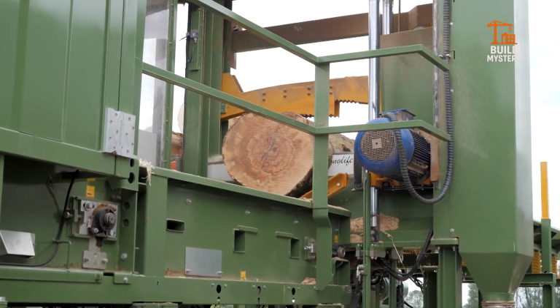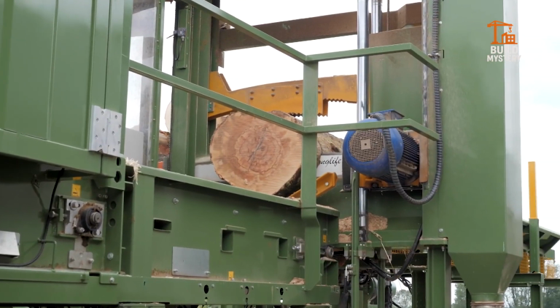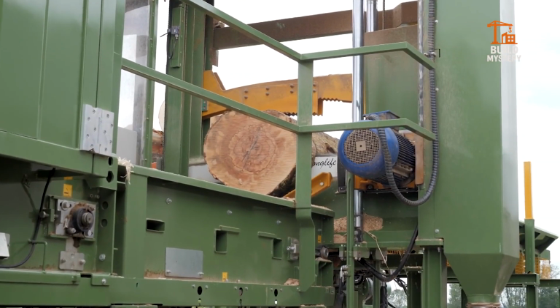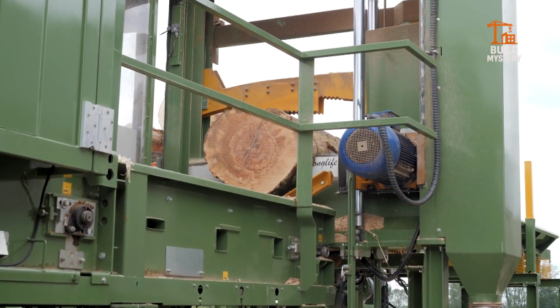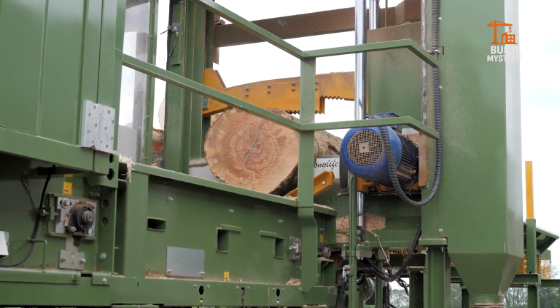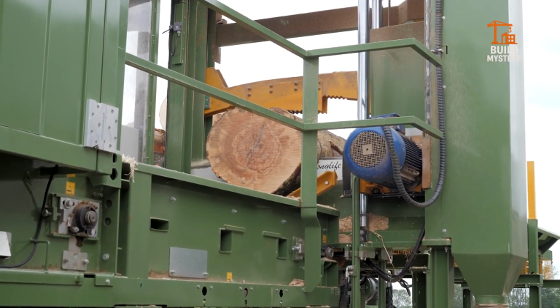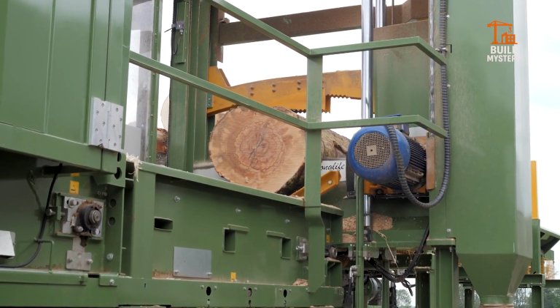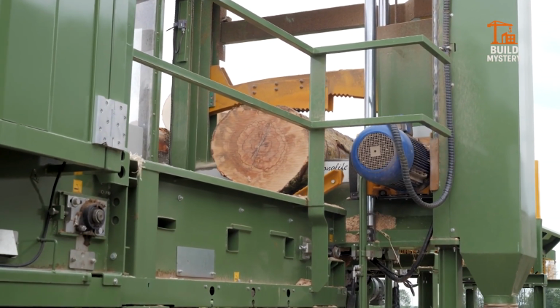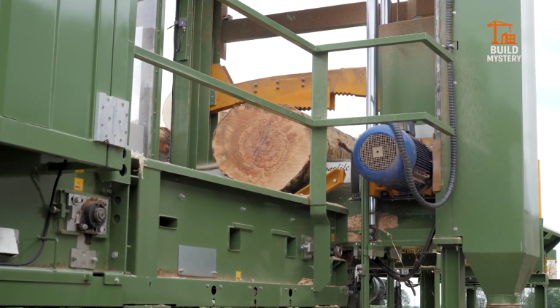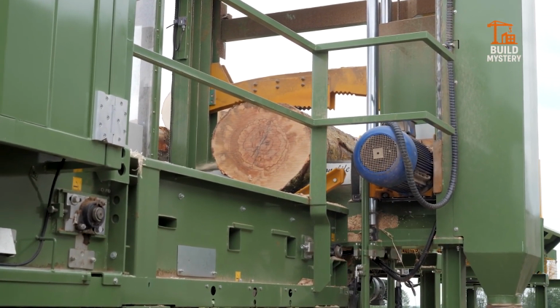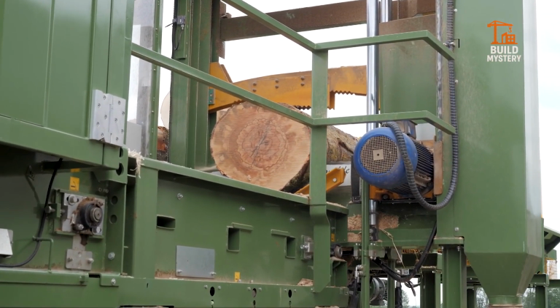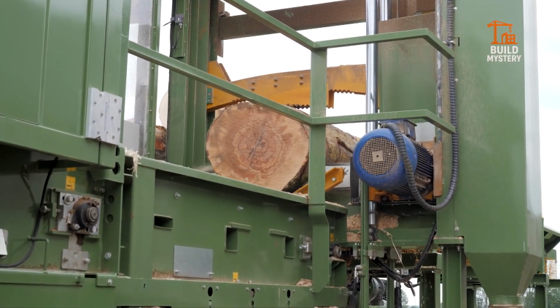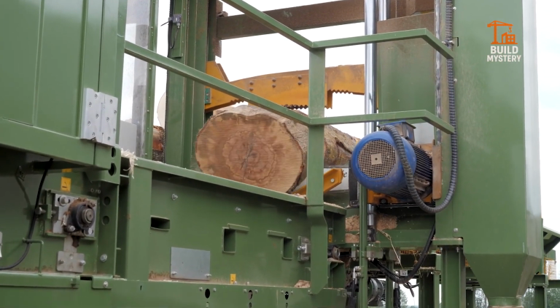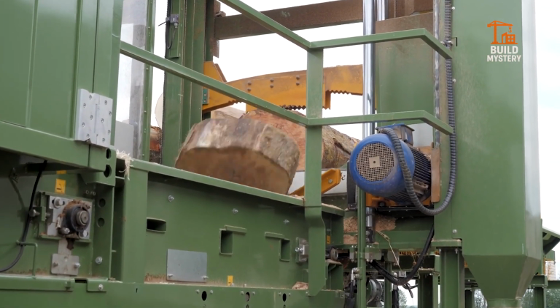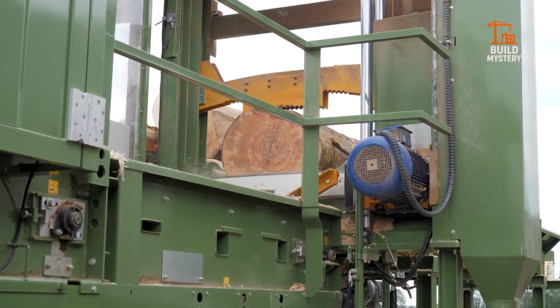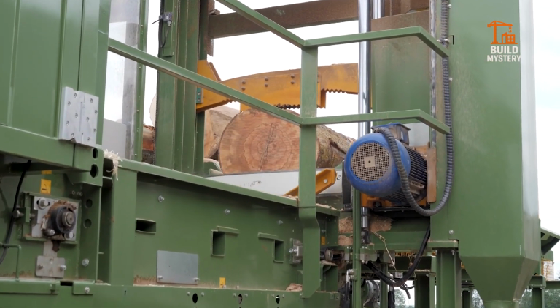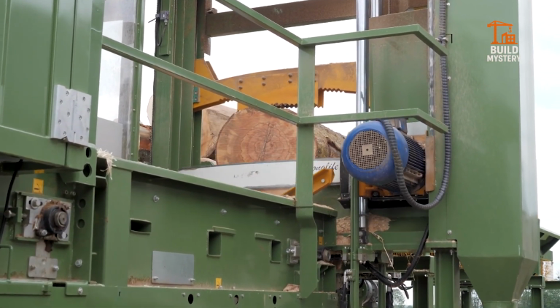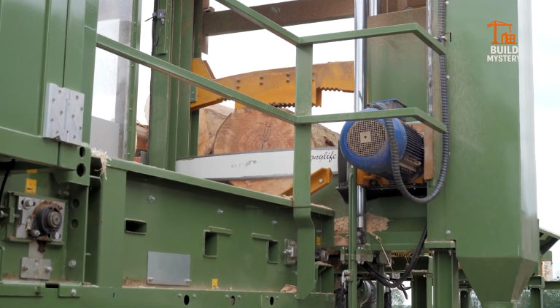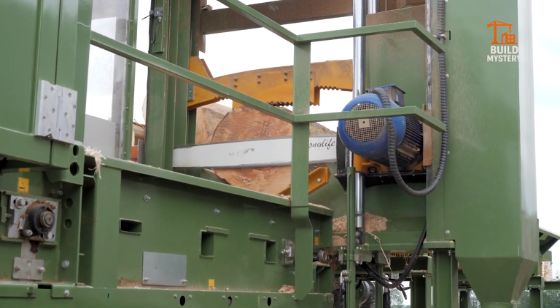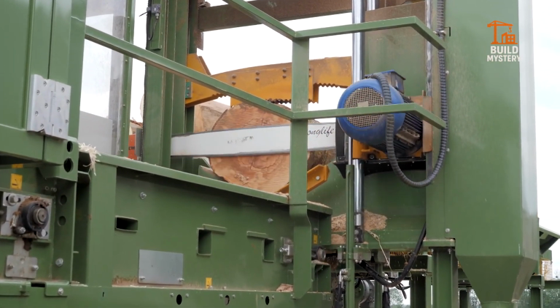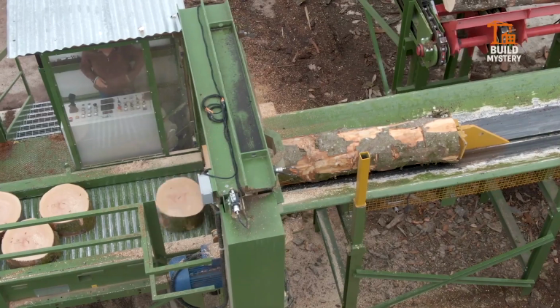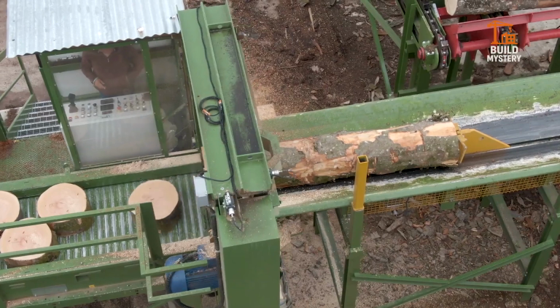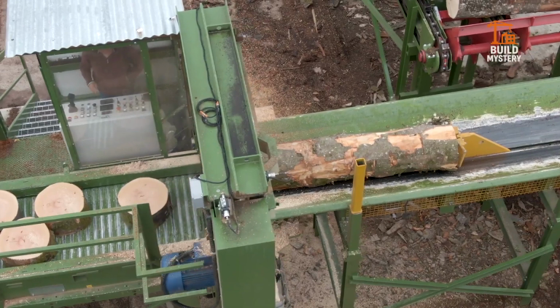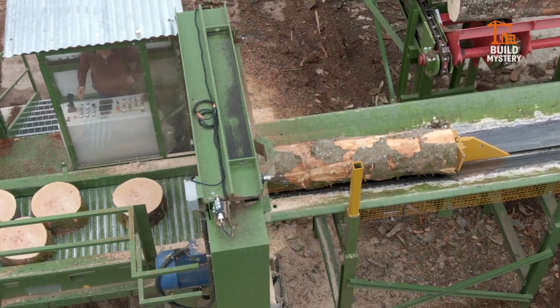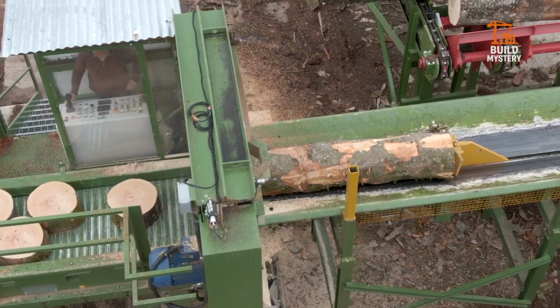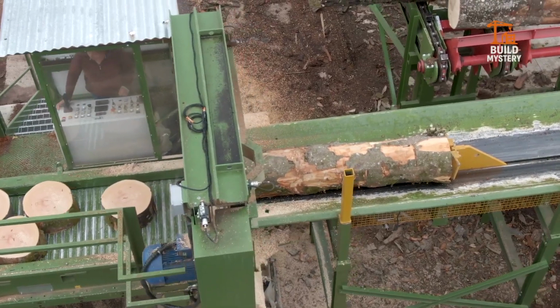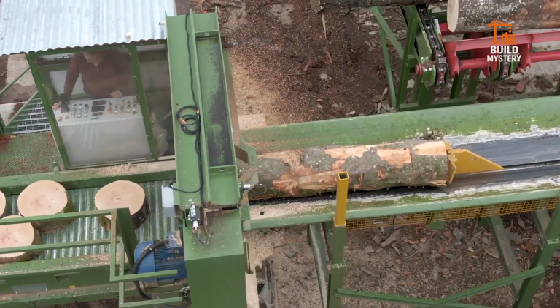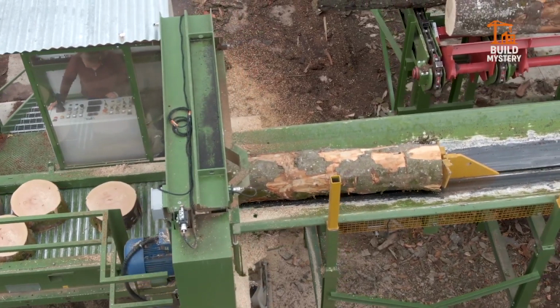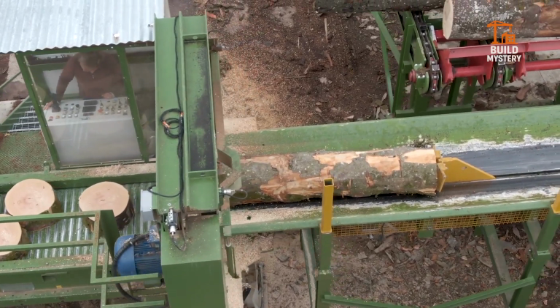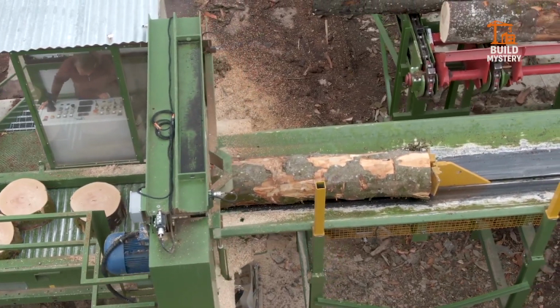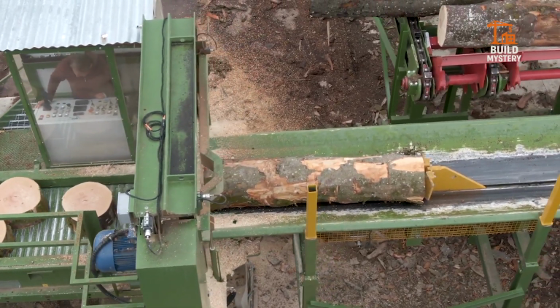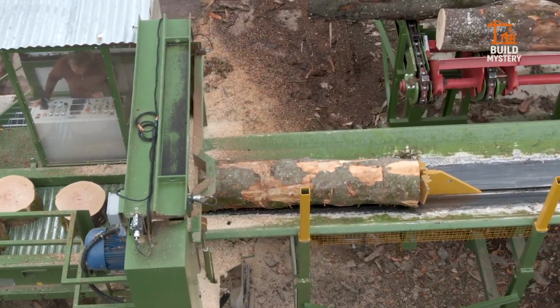Whether for construction, fuel, or large-scale manufacturing, this machine doesn't just cut wood — it dominates it.